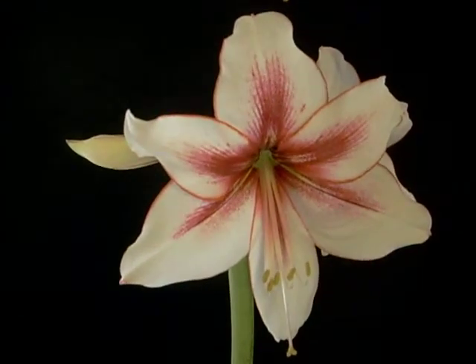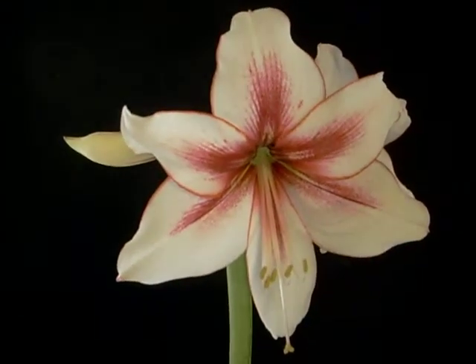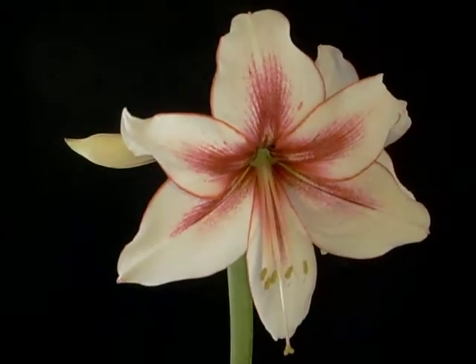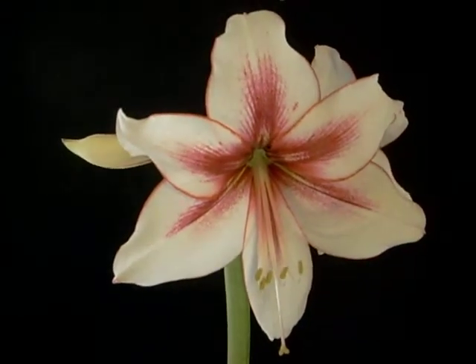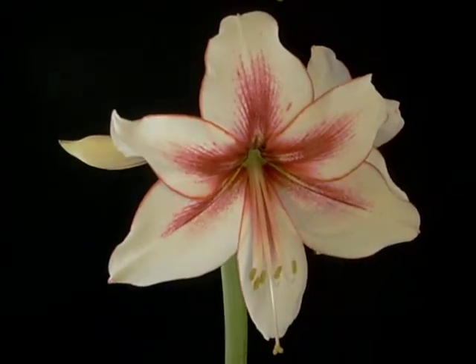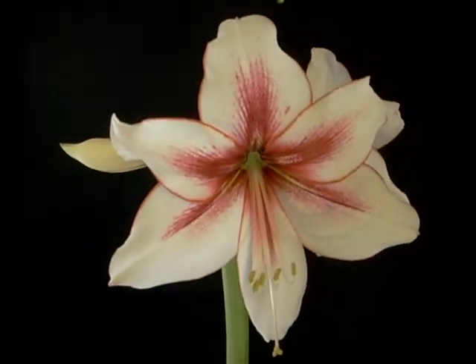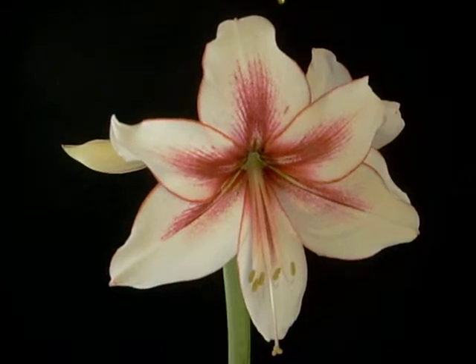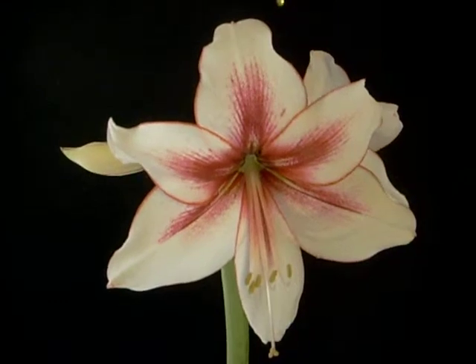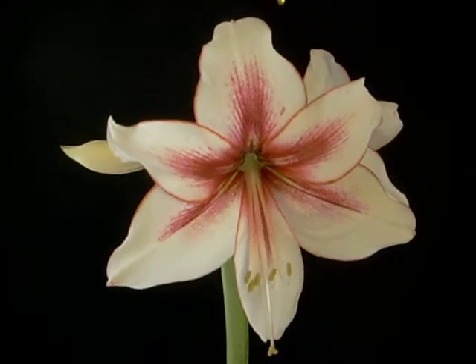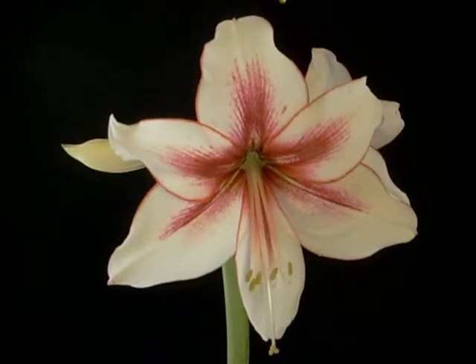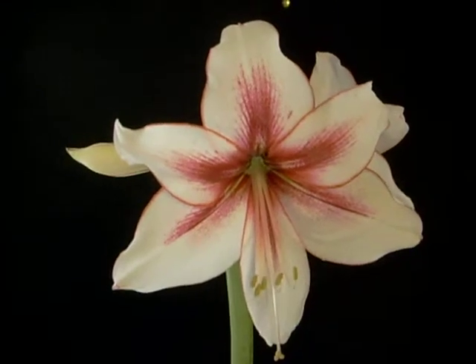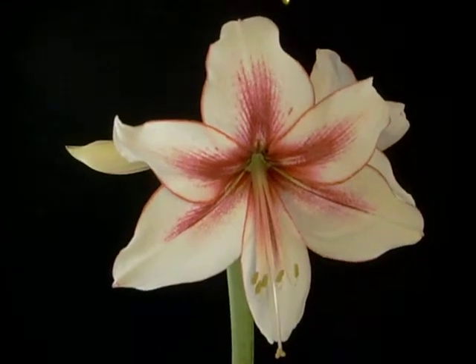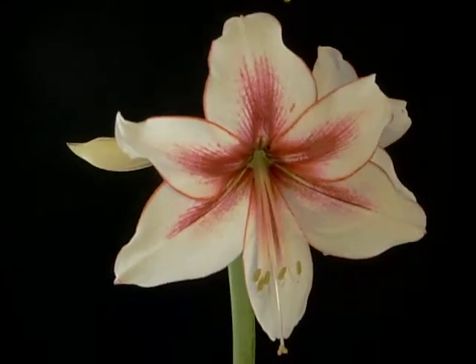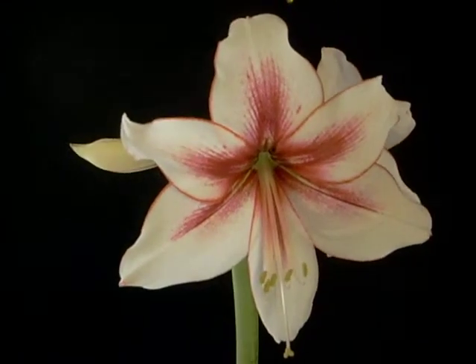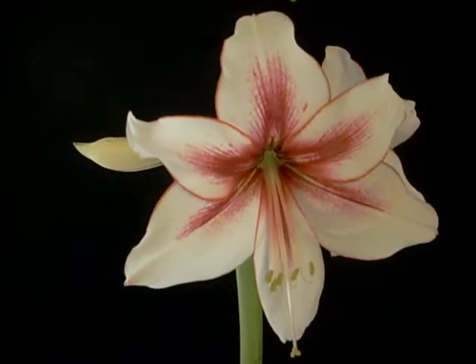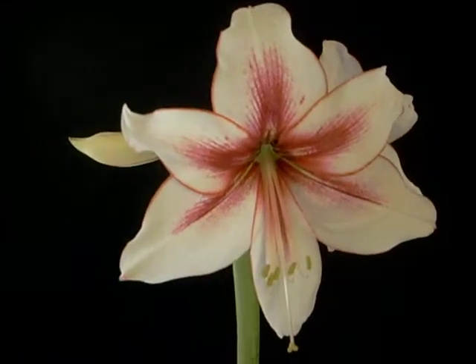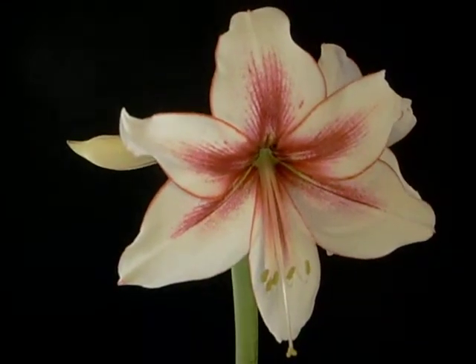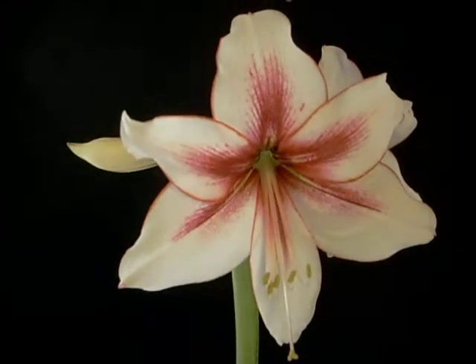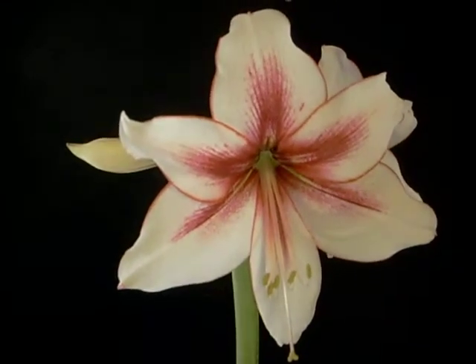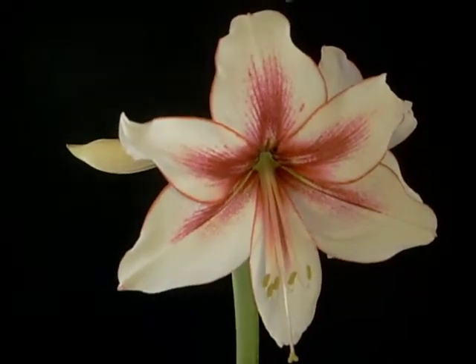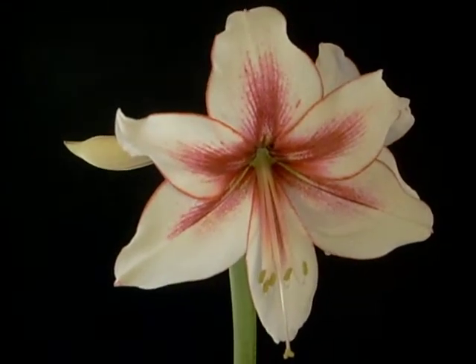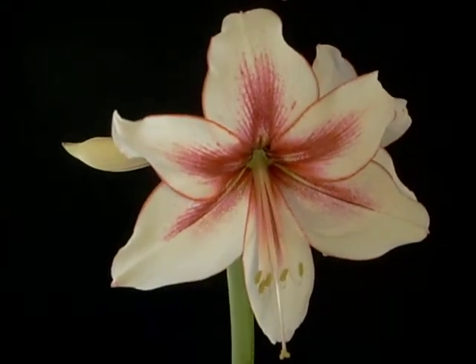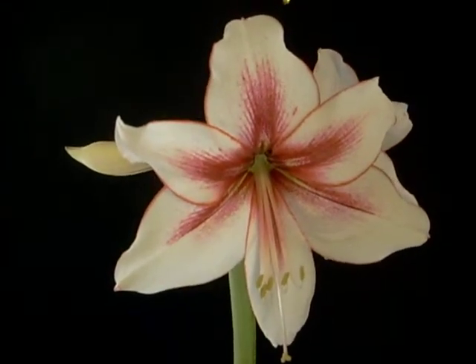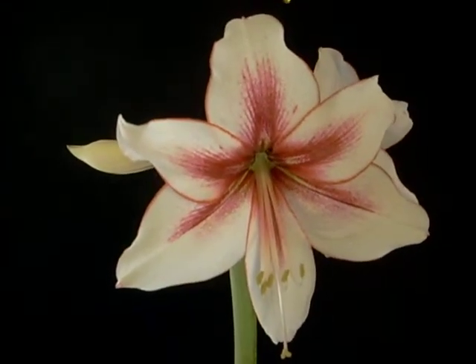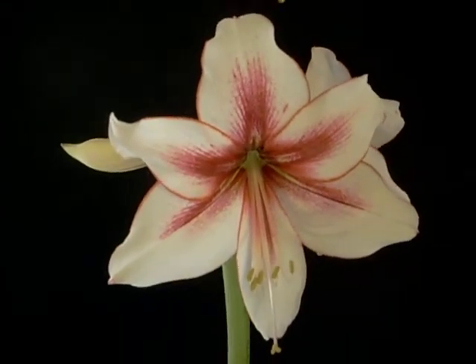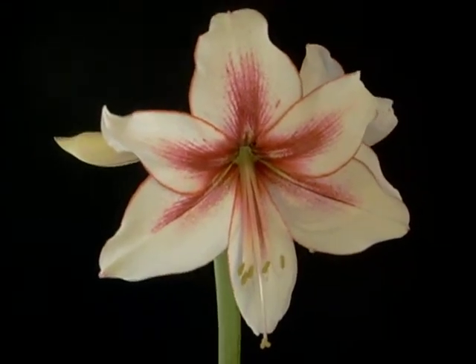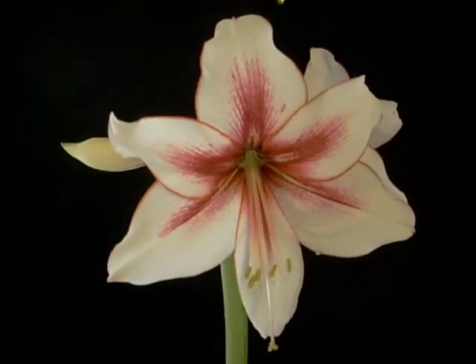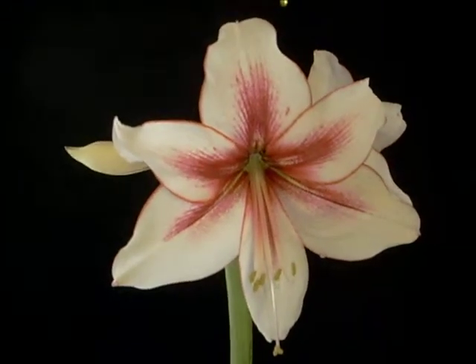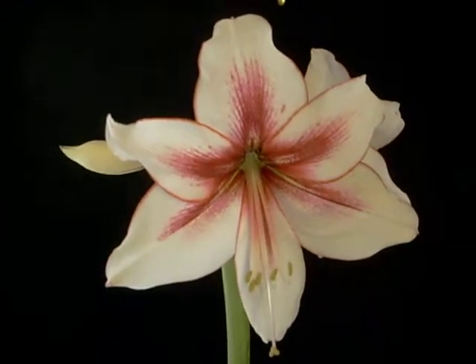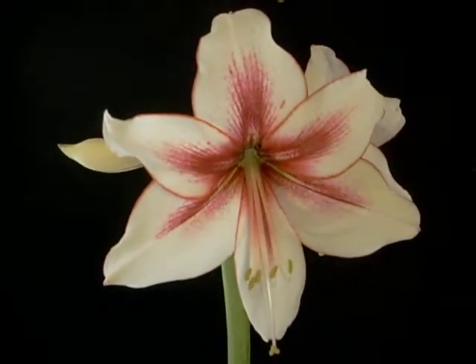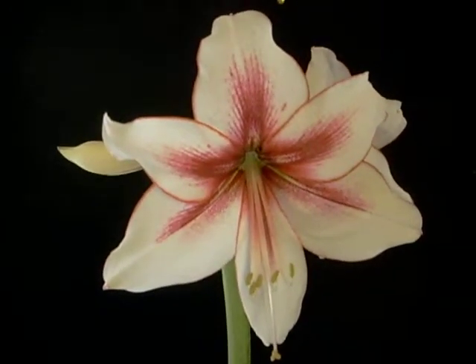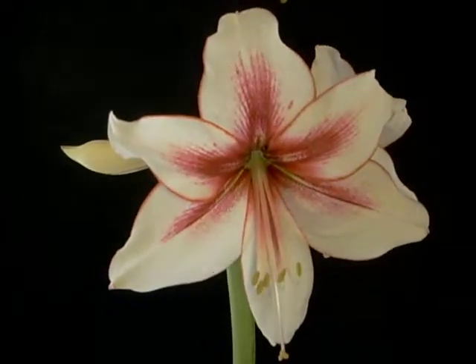I sure like this bloom. It's so distinctive, can't you tell?